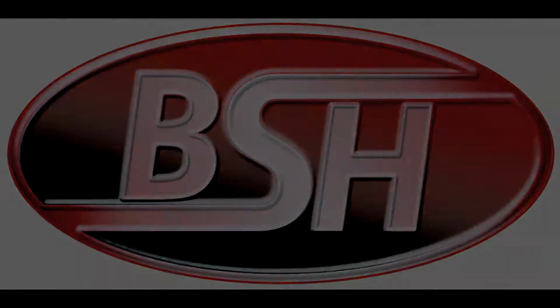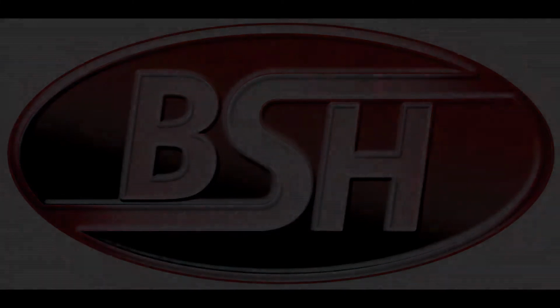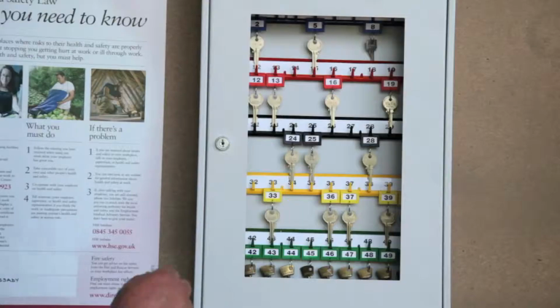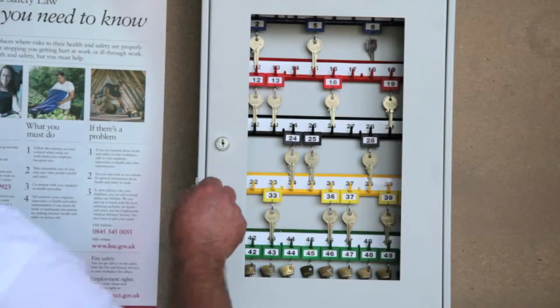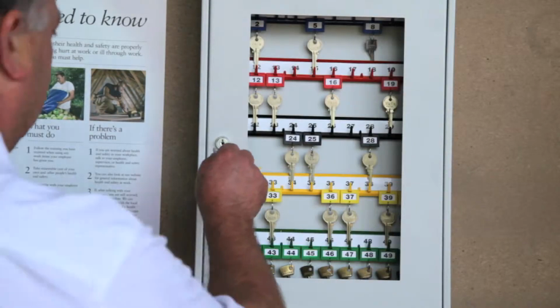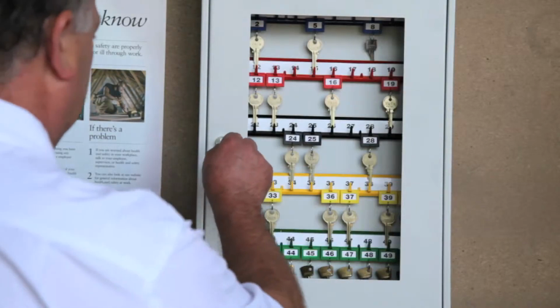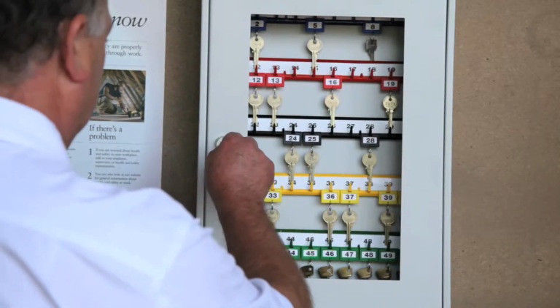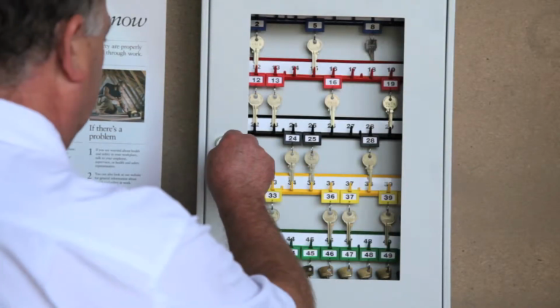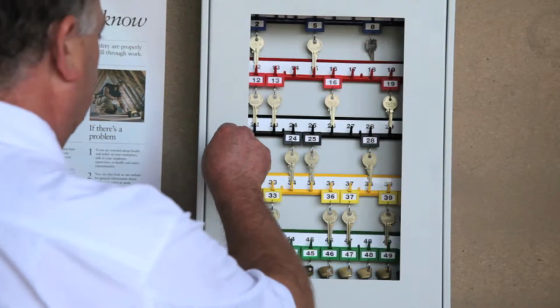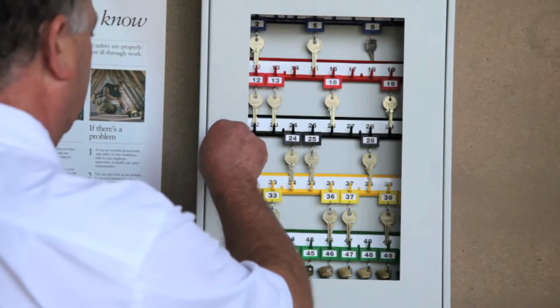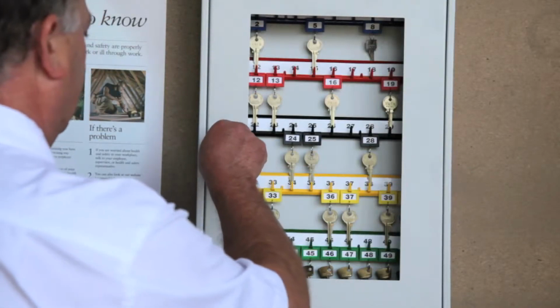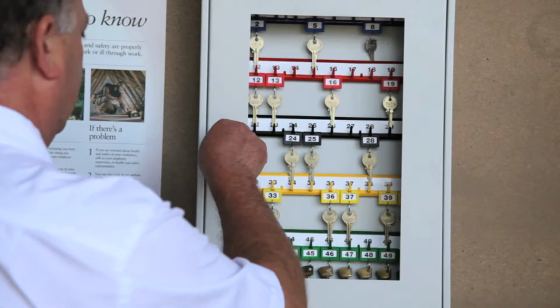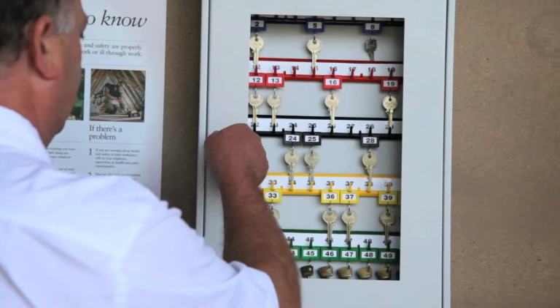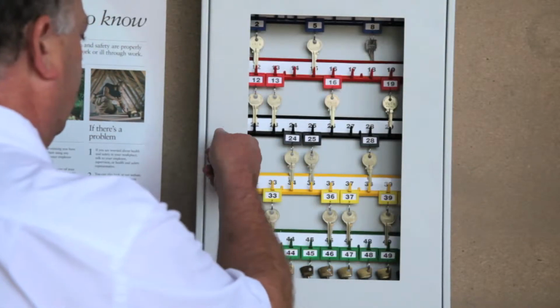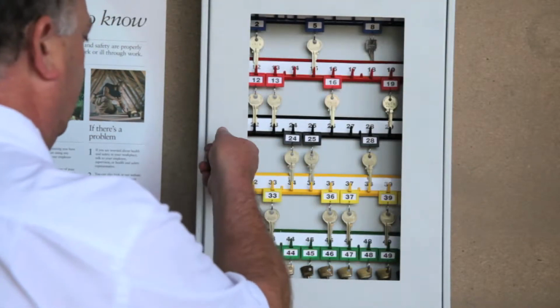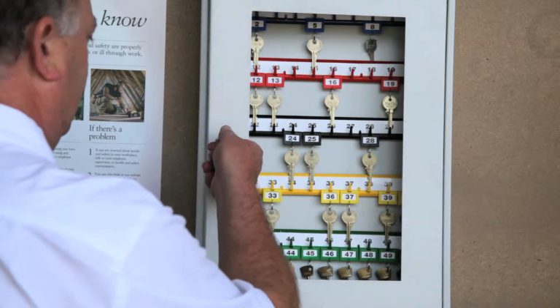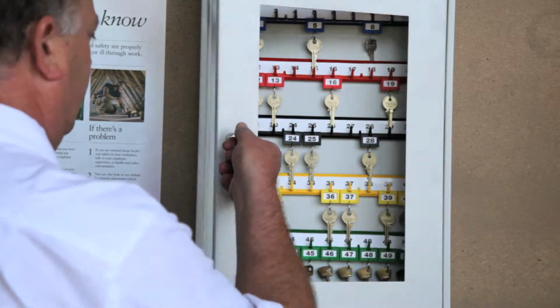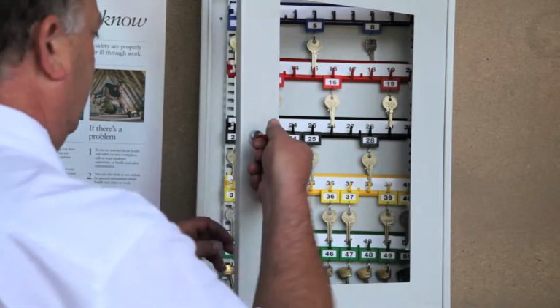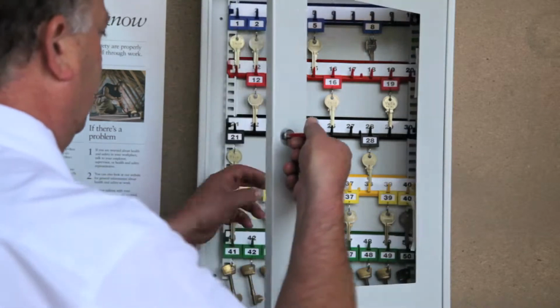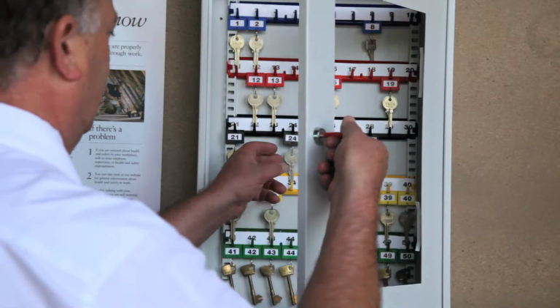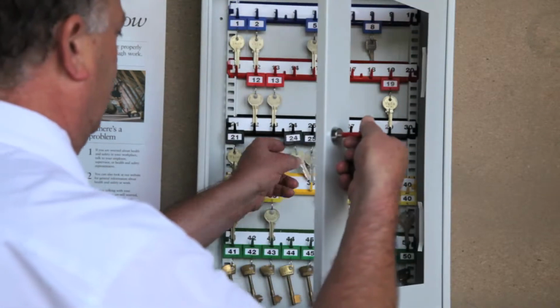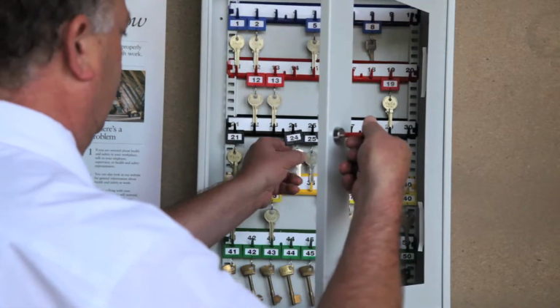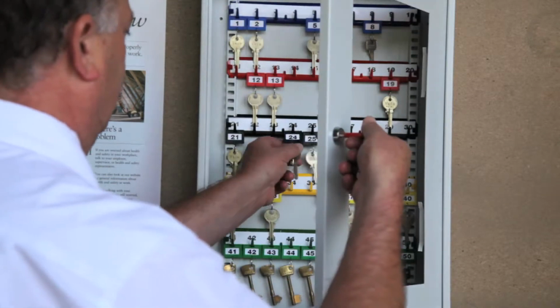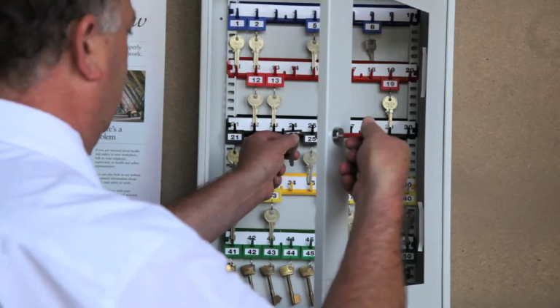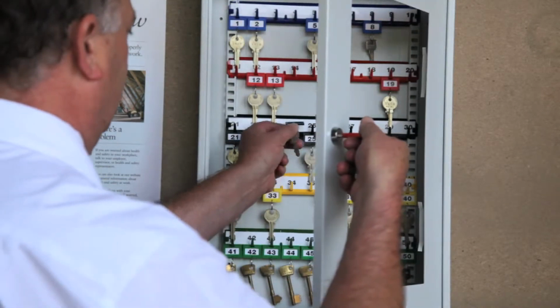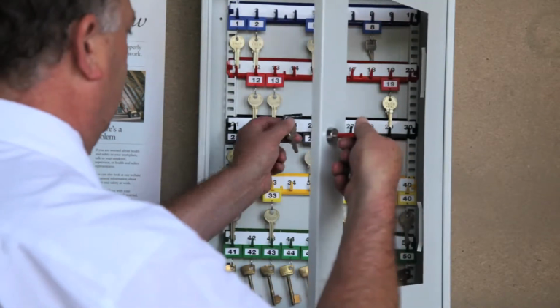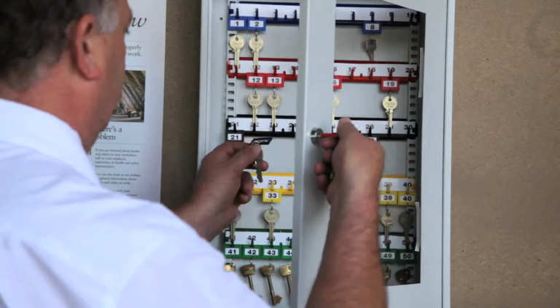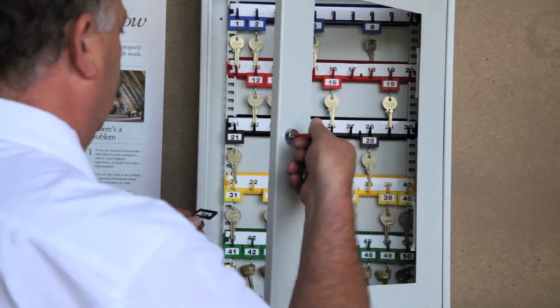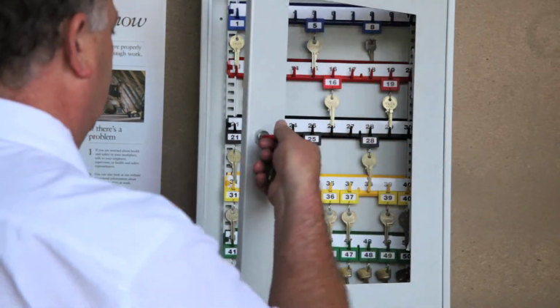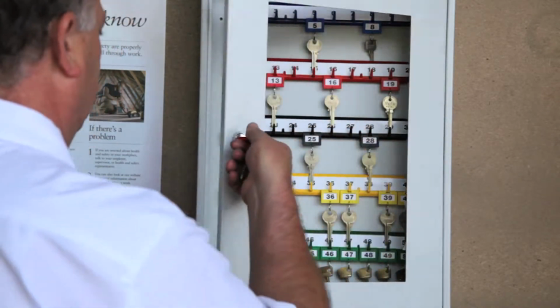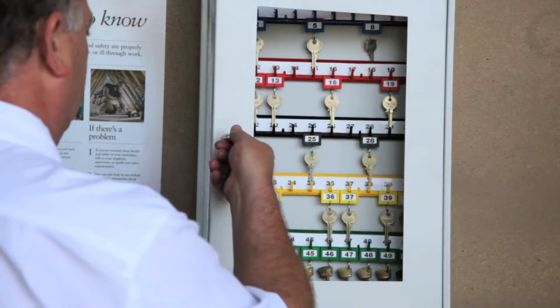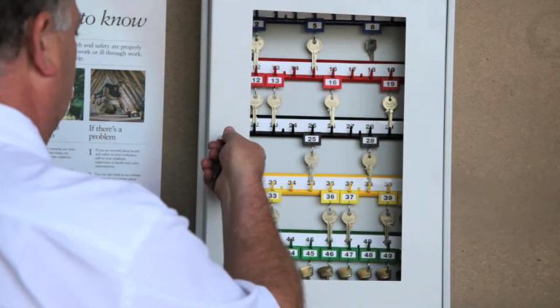Our general purpose key cabinet allows a visual check of which keys are in use.